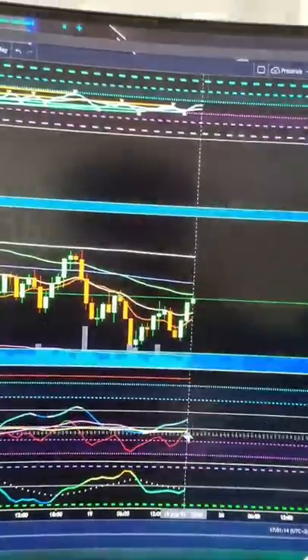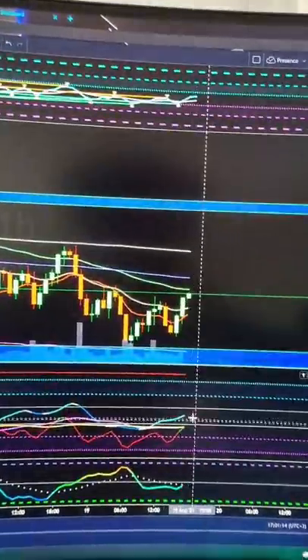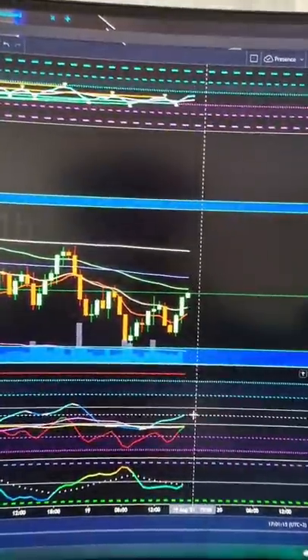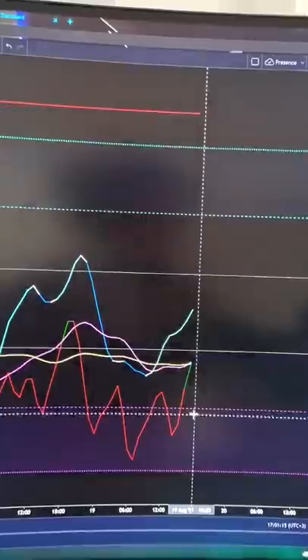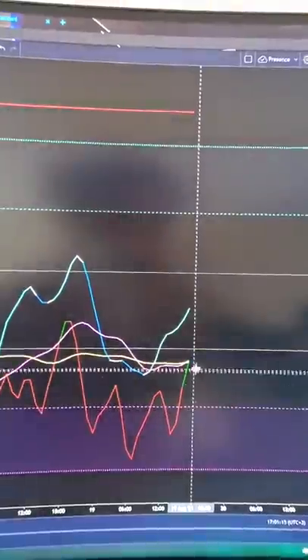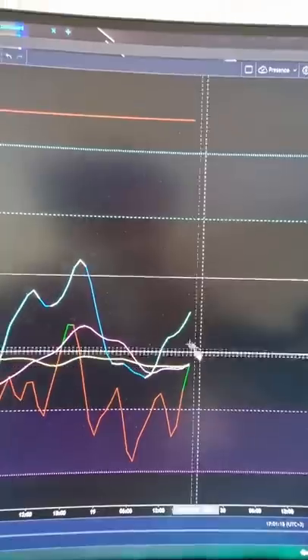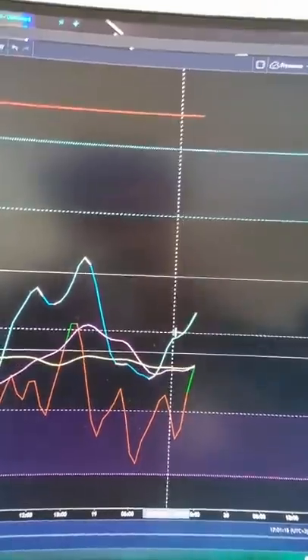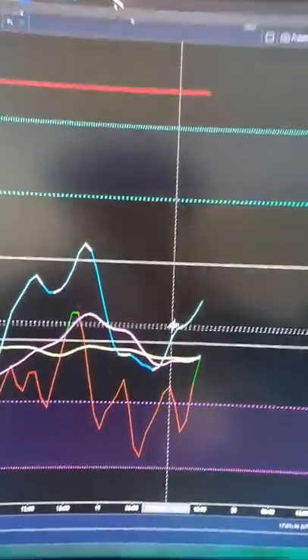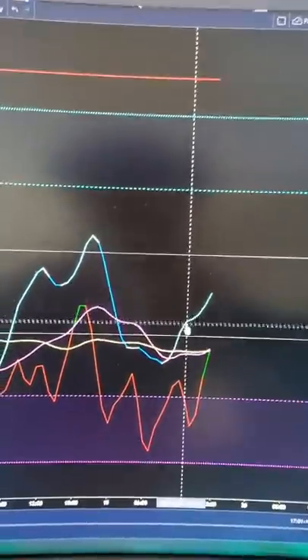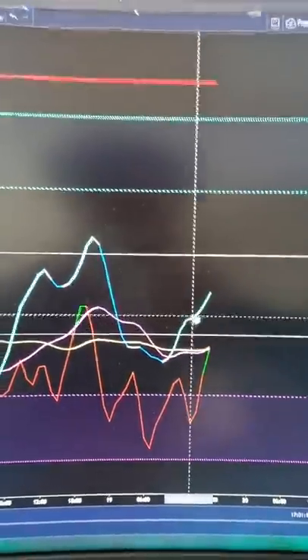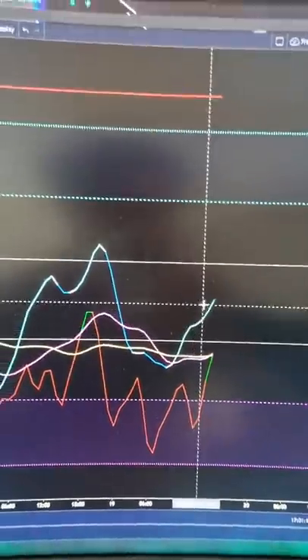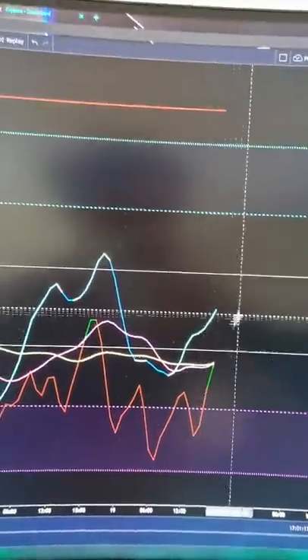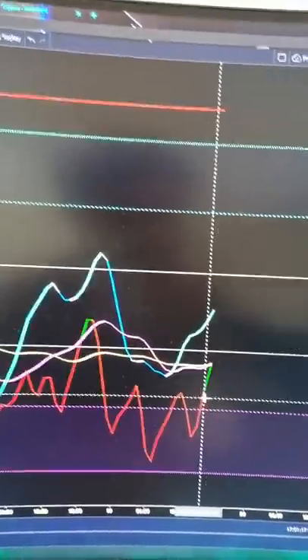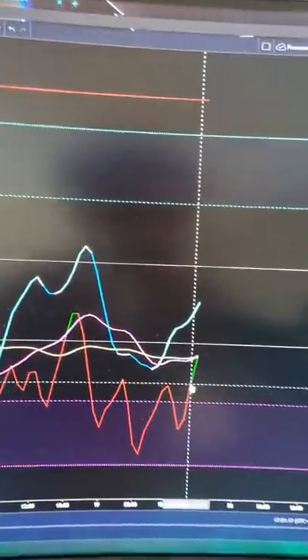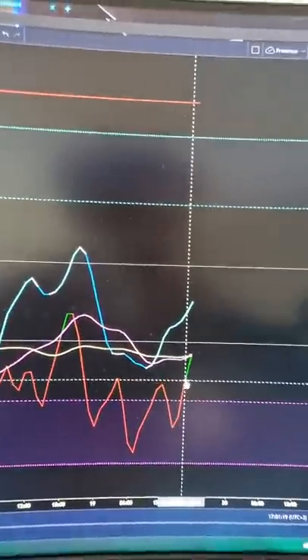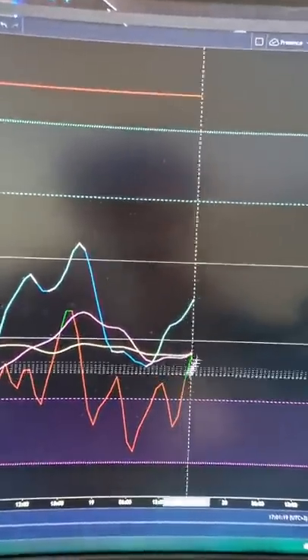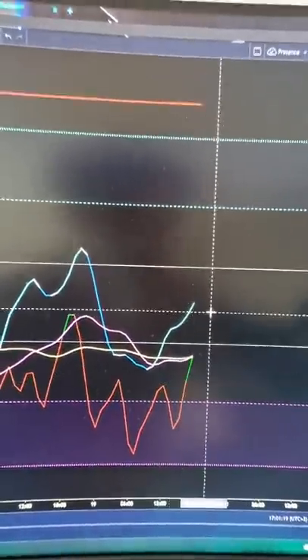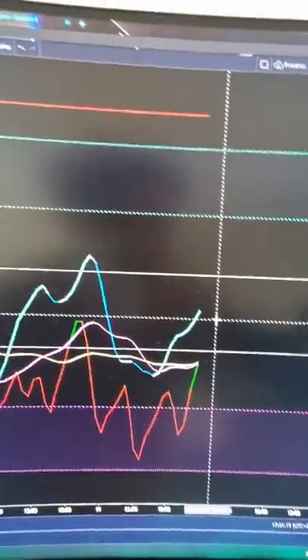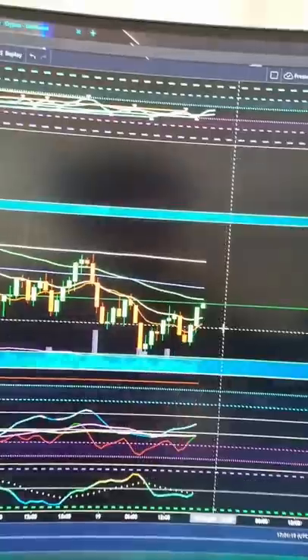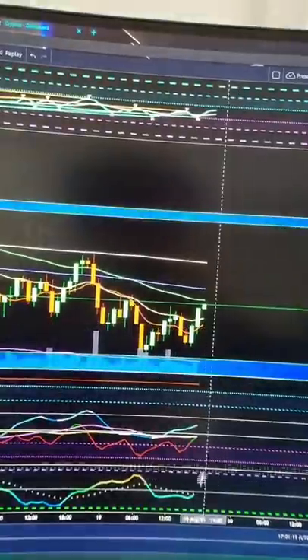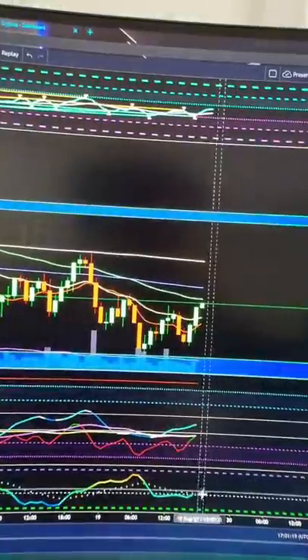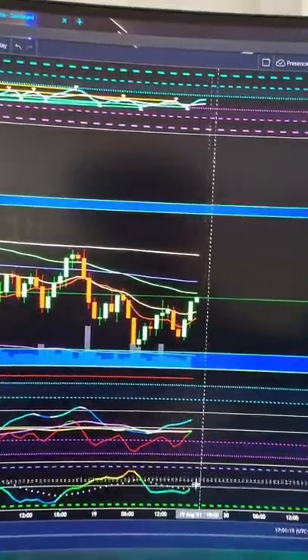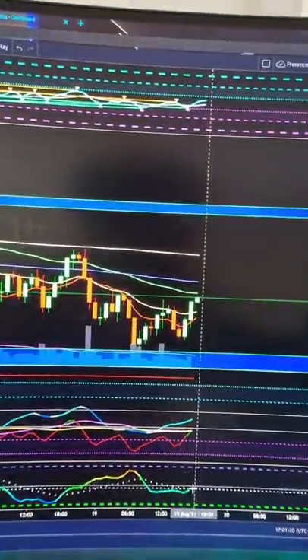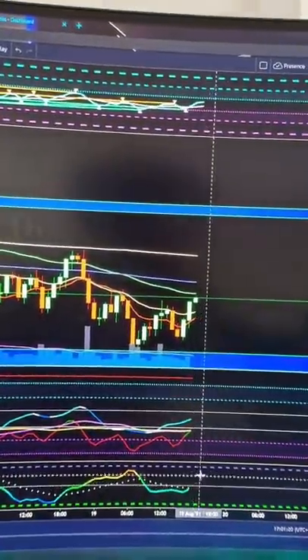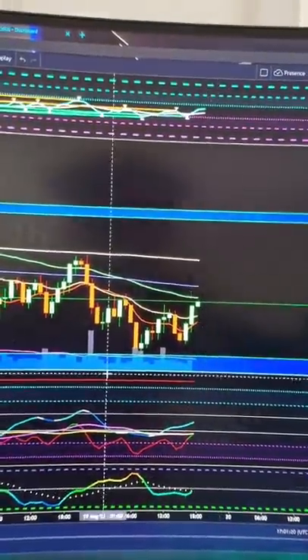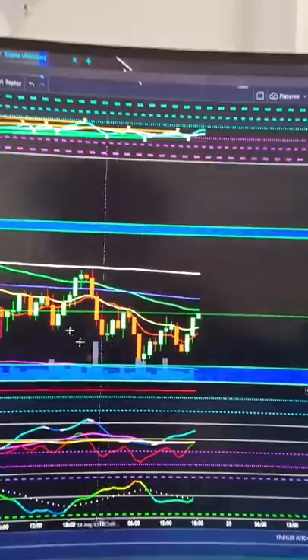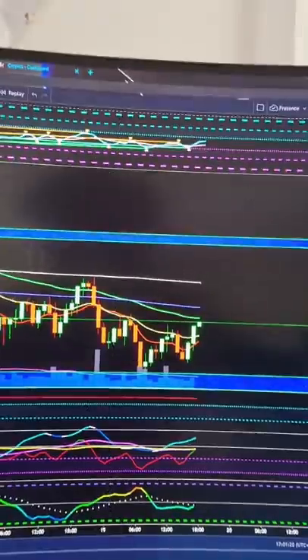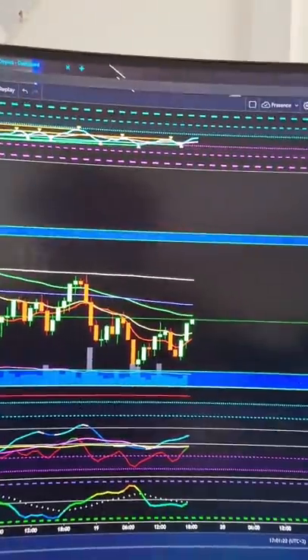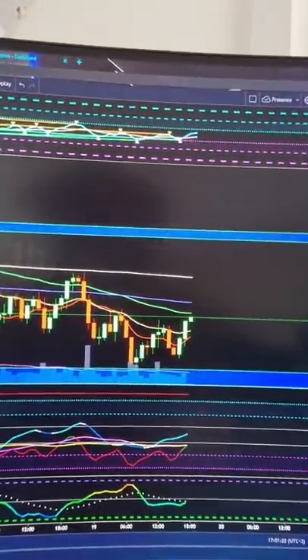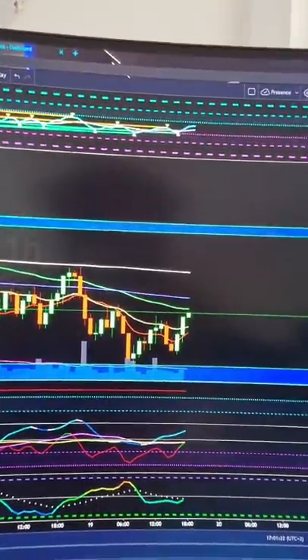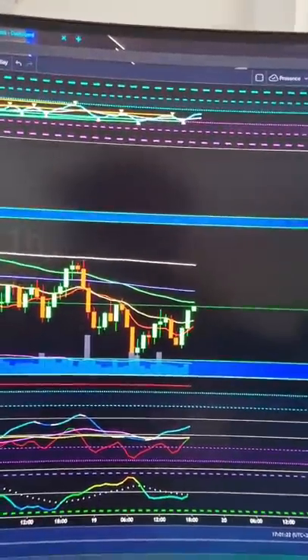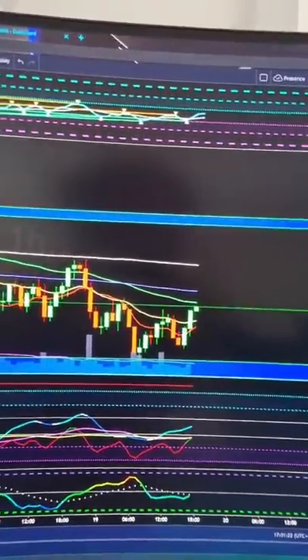On top of that, a pretty damn good hourly jewel buy signal alongside the autofib now supporting it in volatility and a bit of an expansive posturing as well.